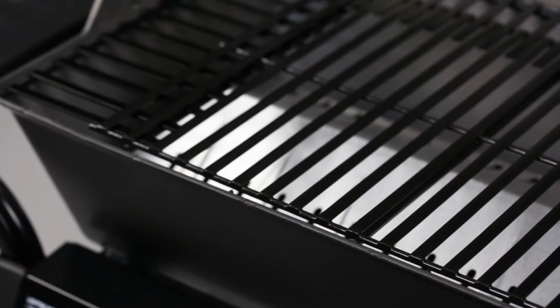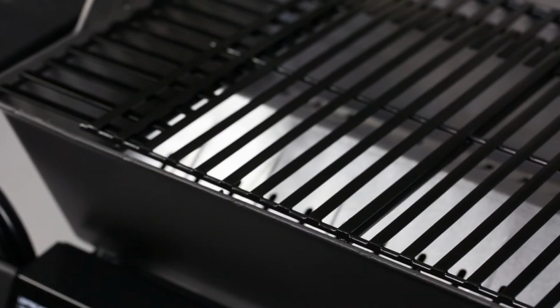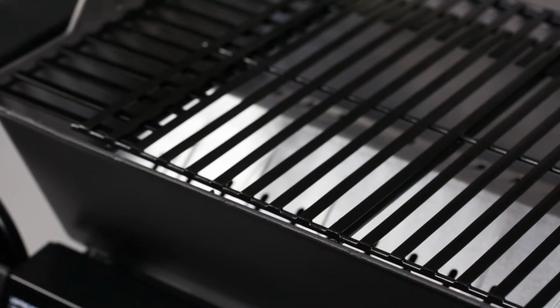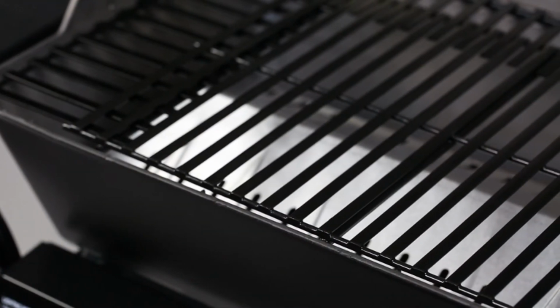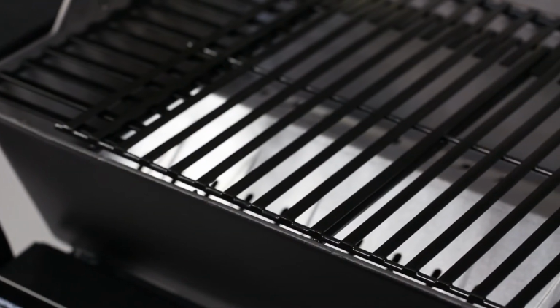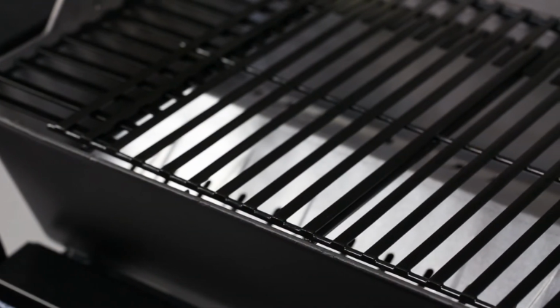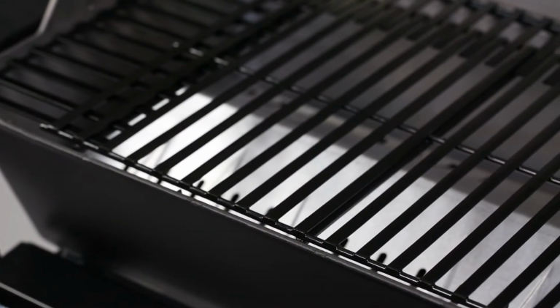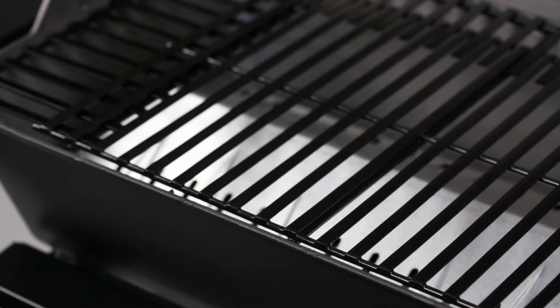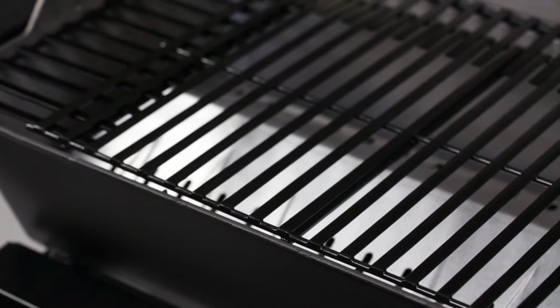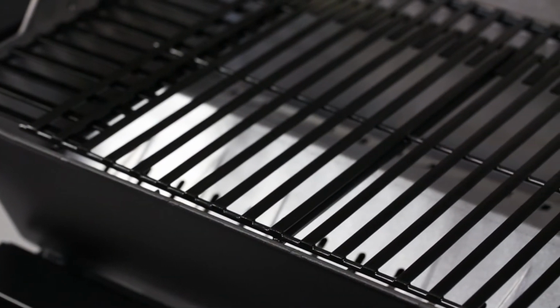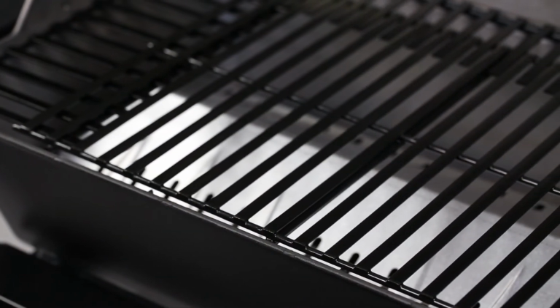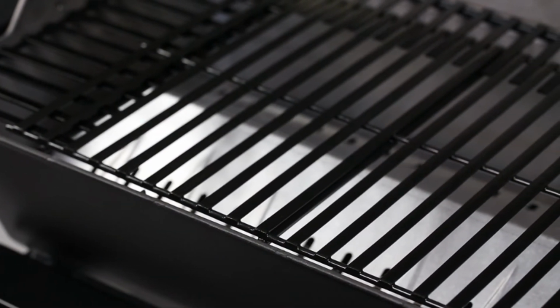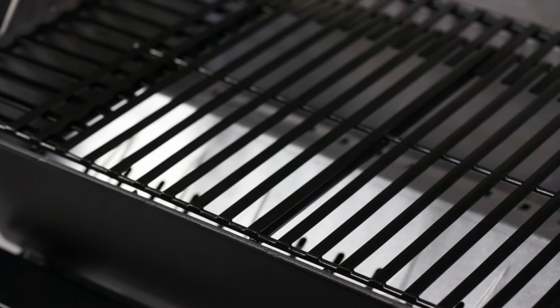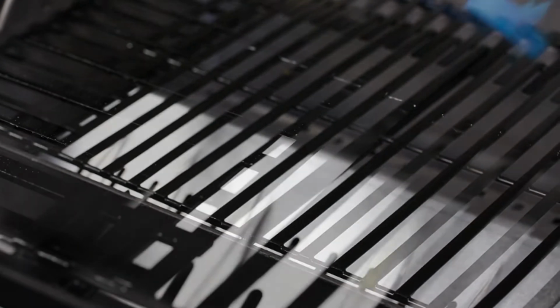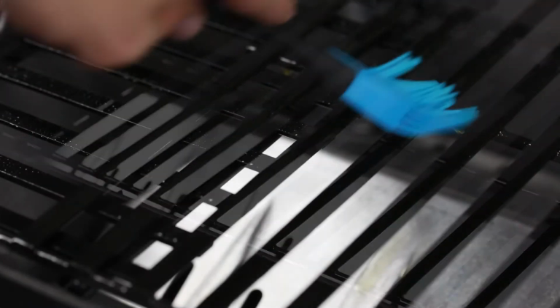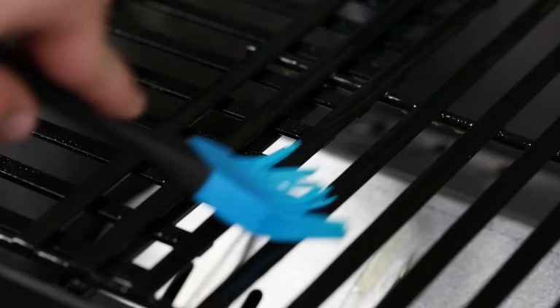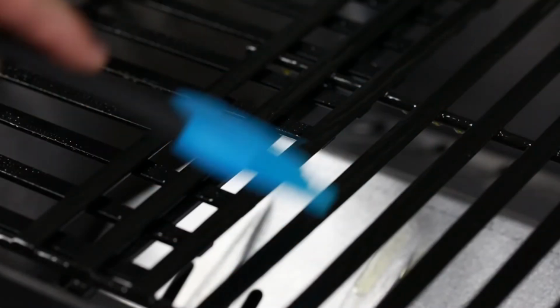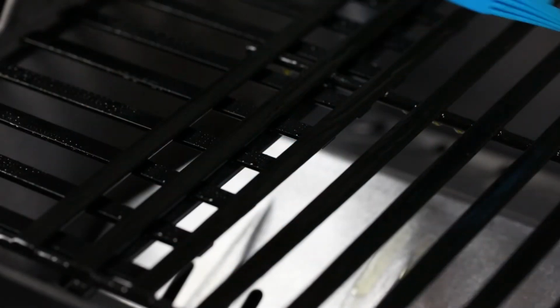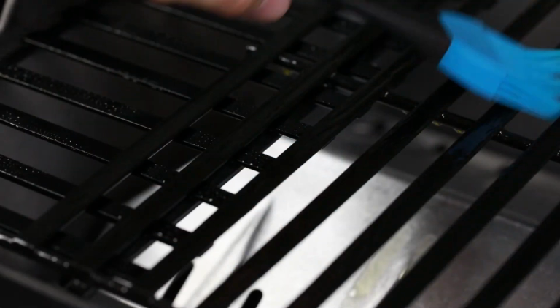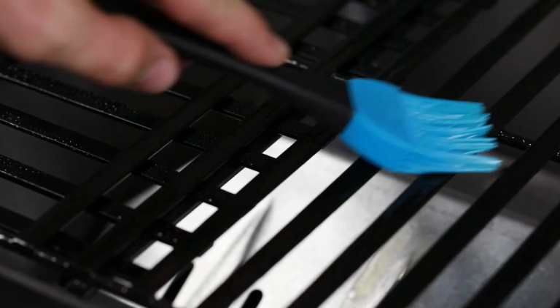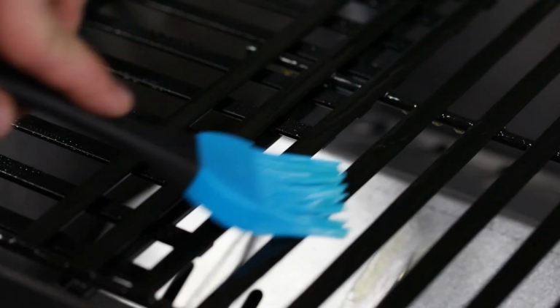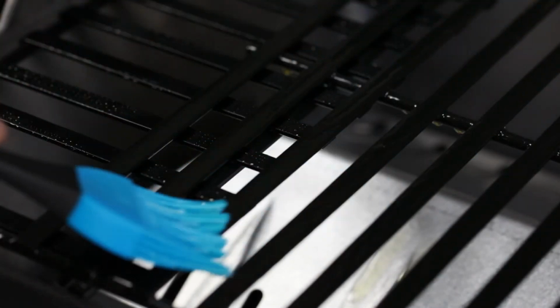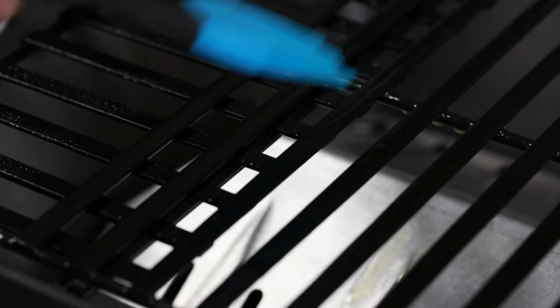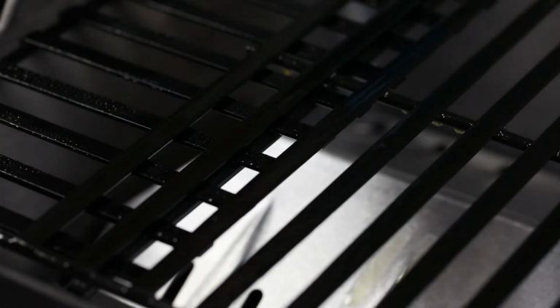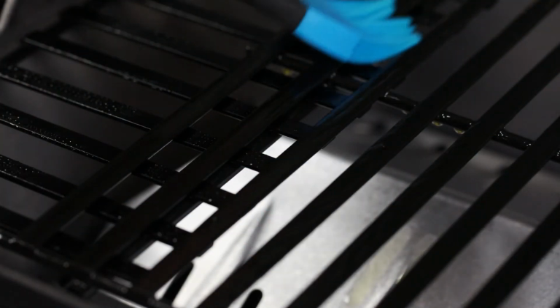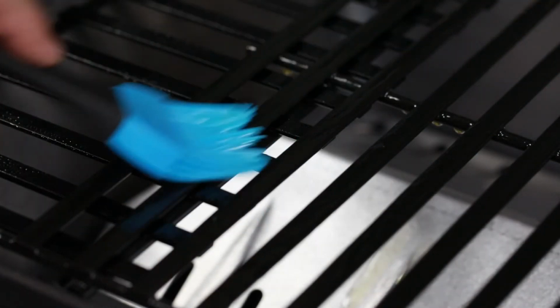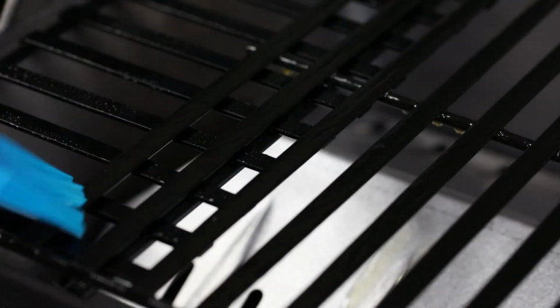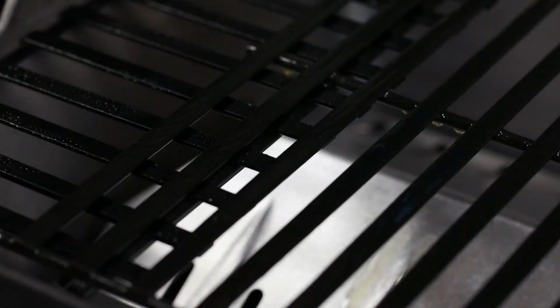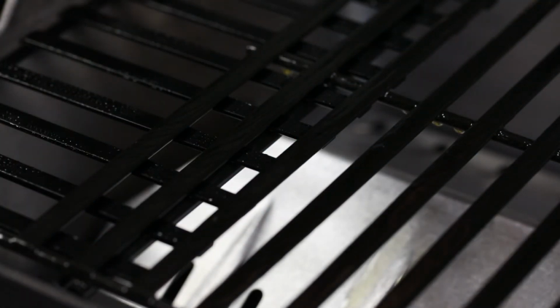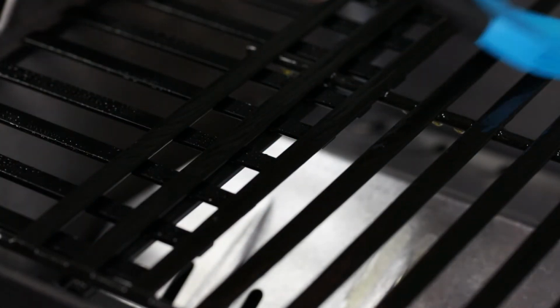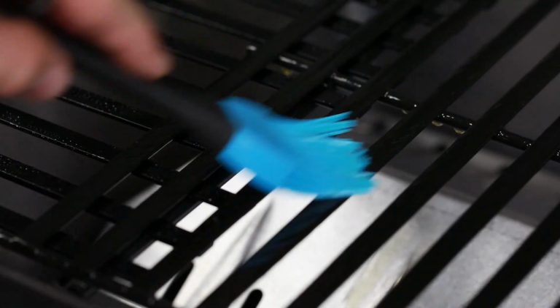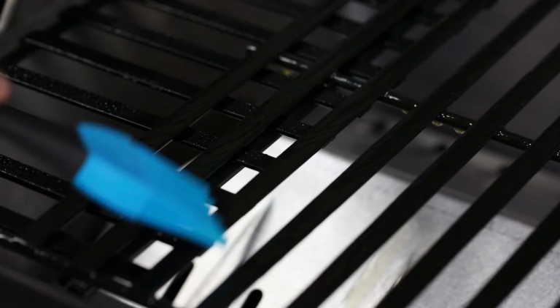Now you're ready to grill. Before cooking, coat the grids with cooking oil. This will help prevent food from sticking to the cooking grids.